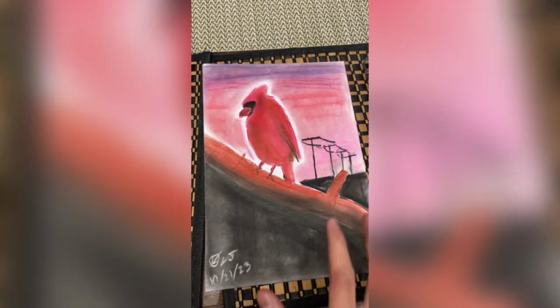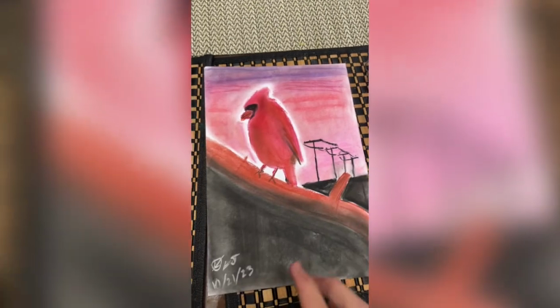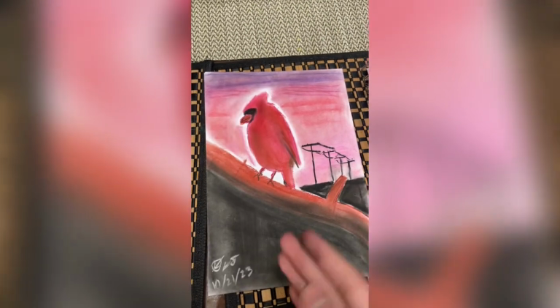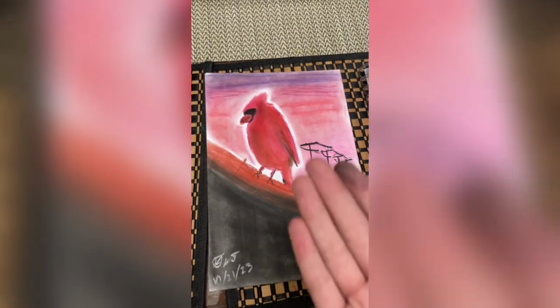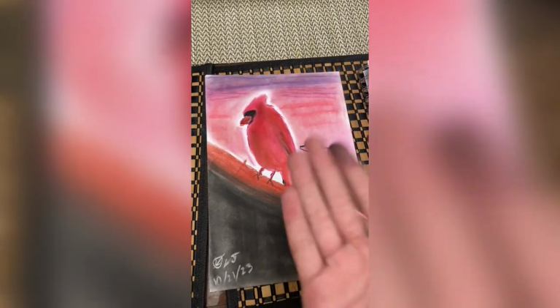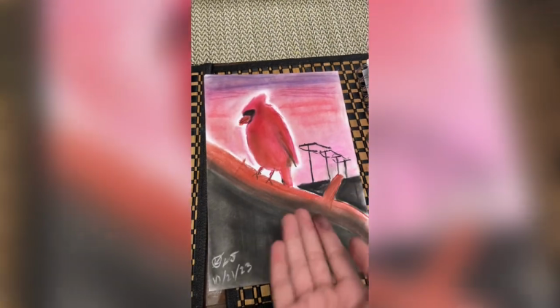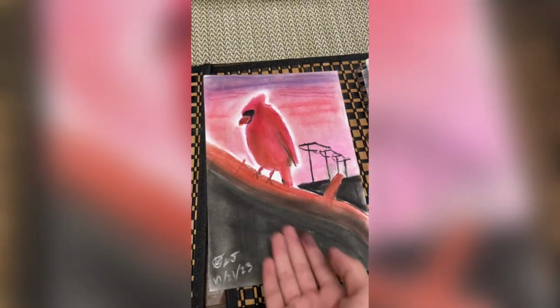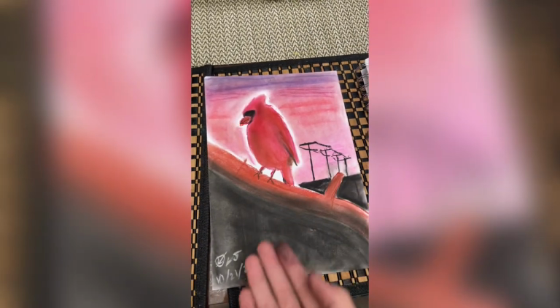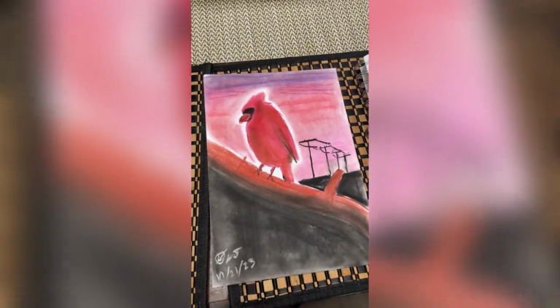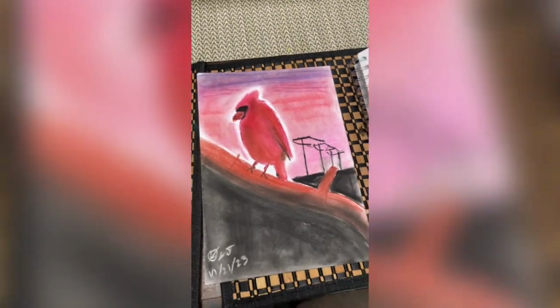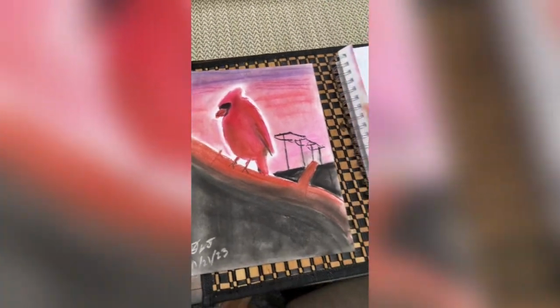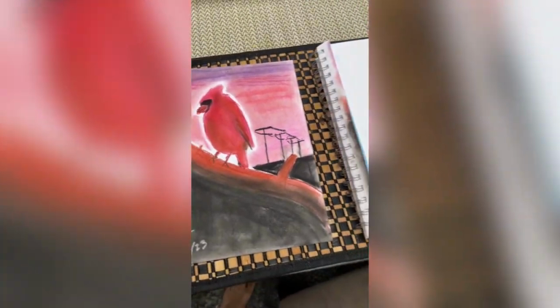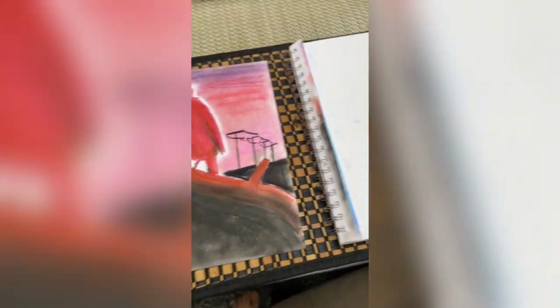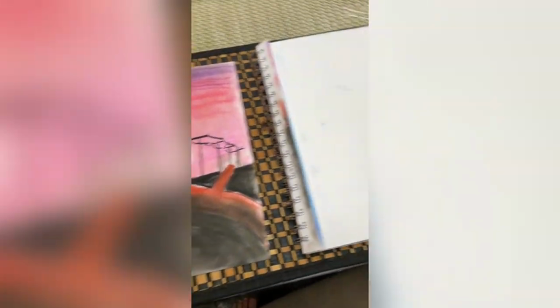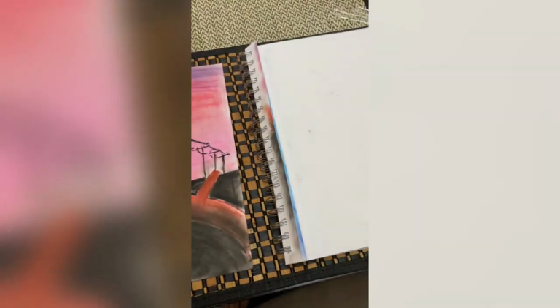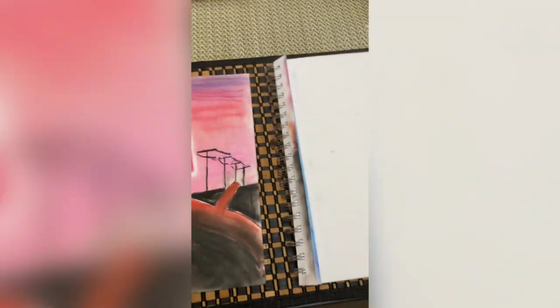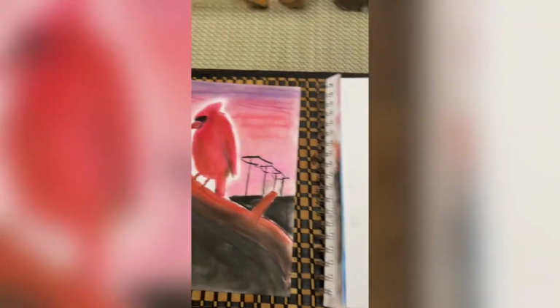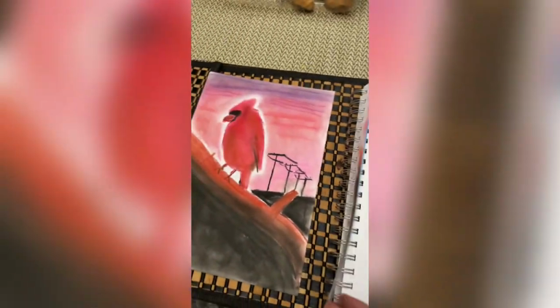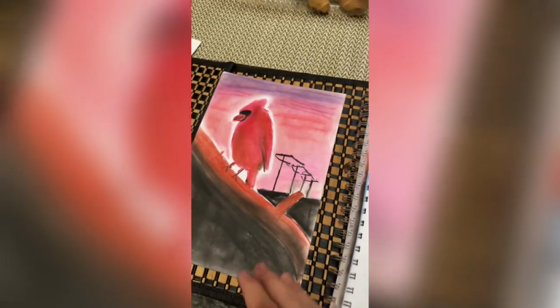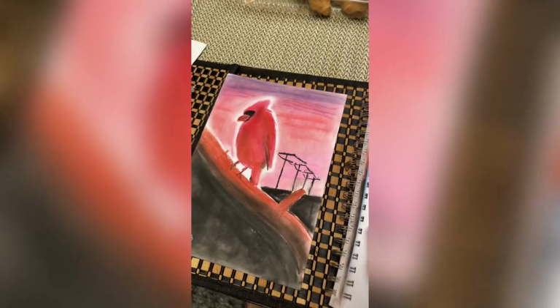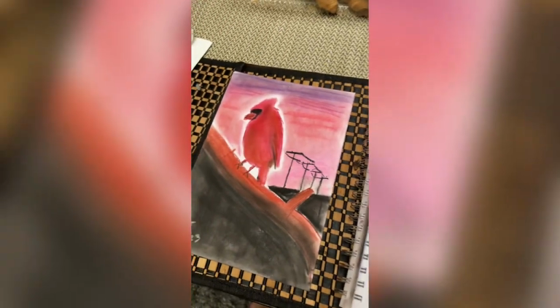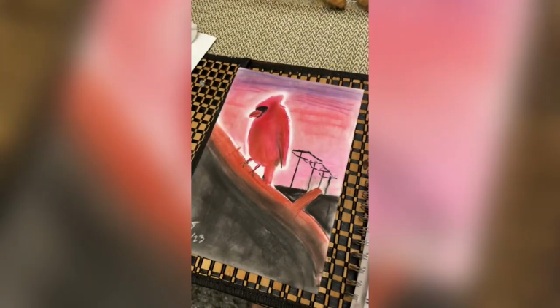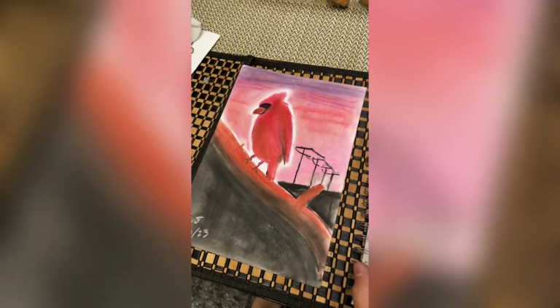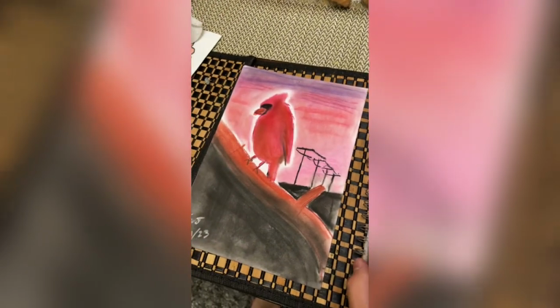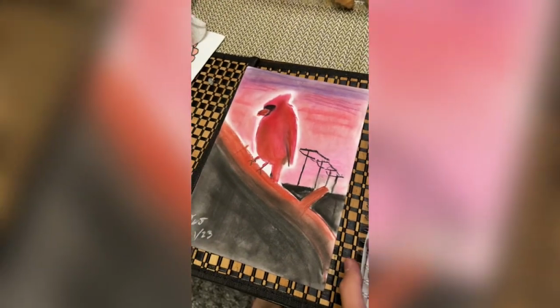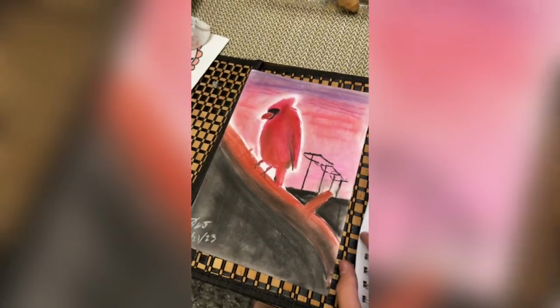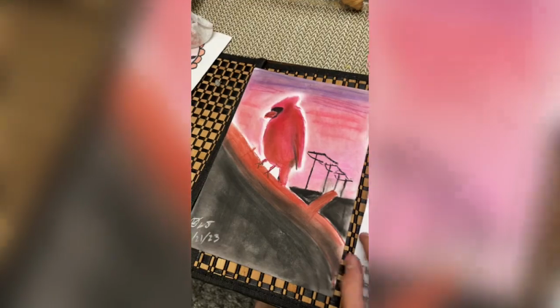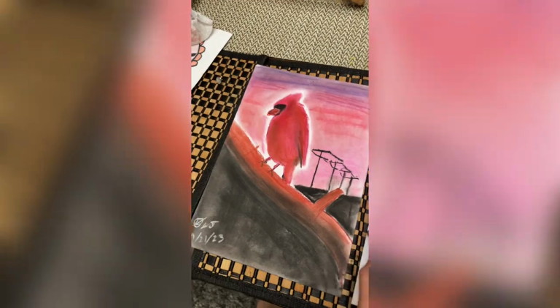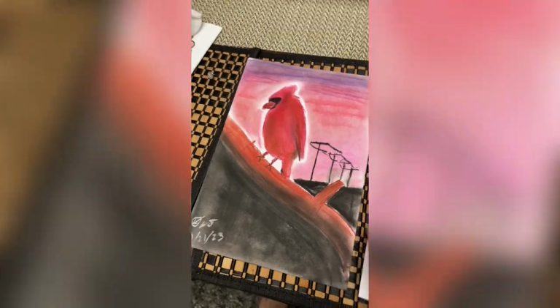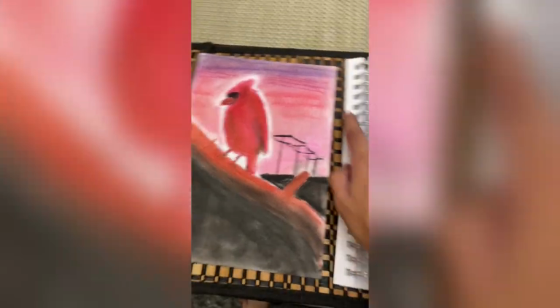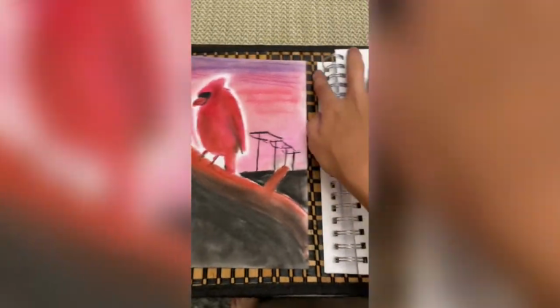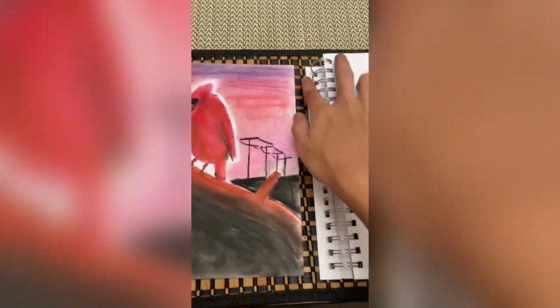Someone asked how I made this drawing, so I'm just gonna recreate it and go through it step by step.